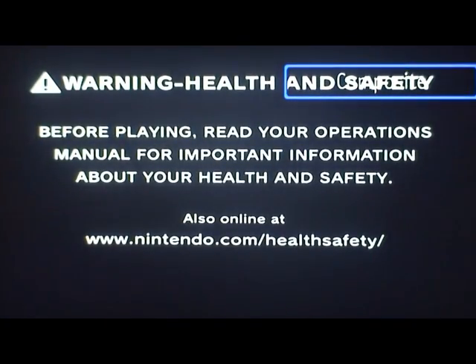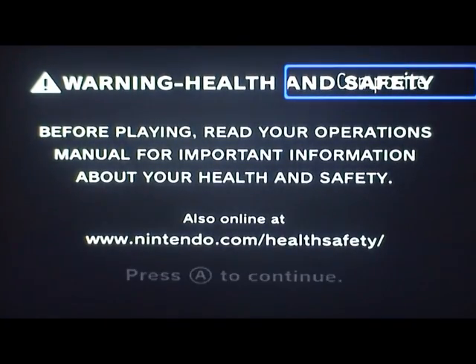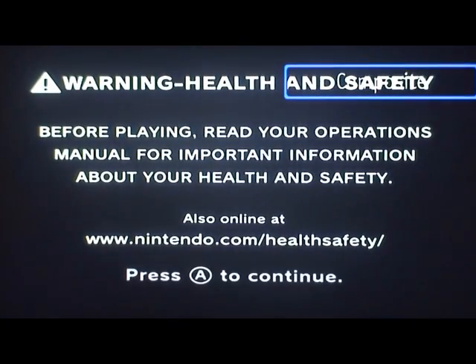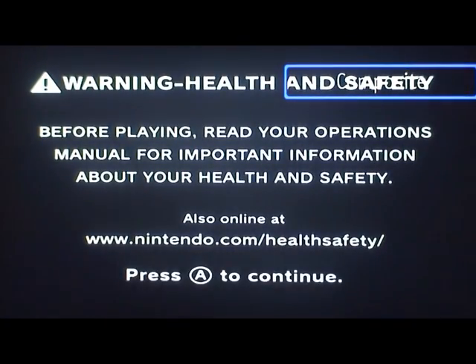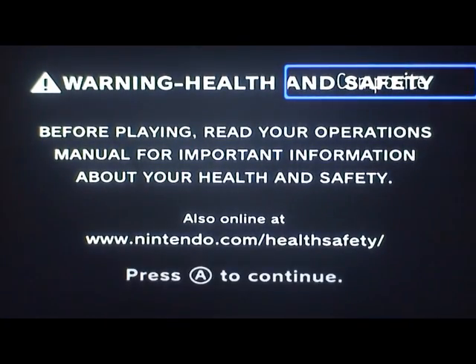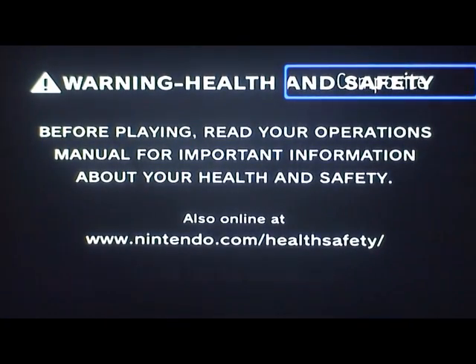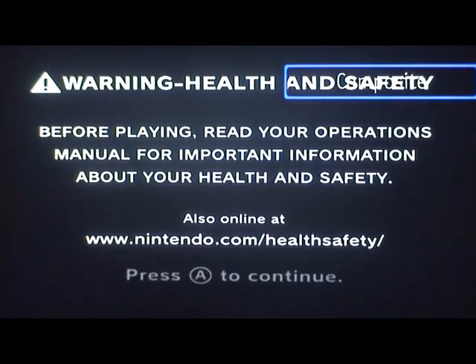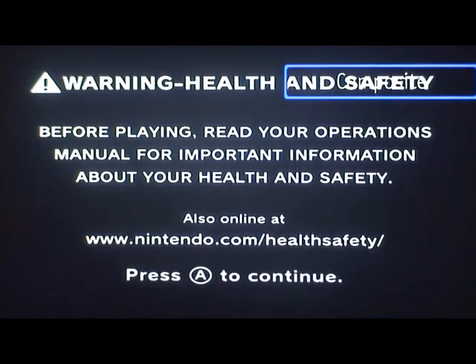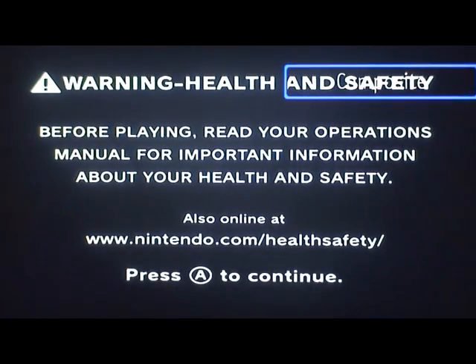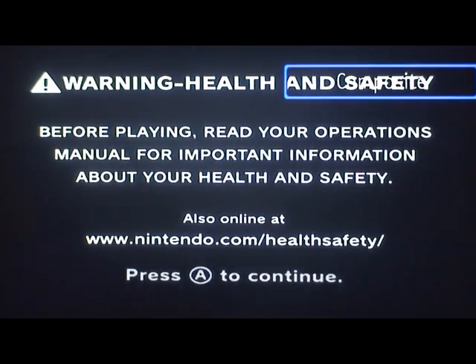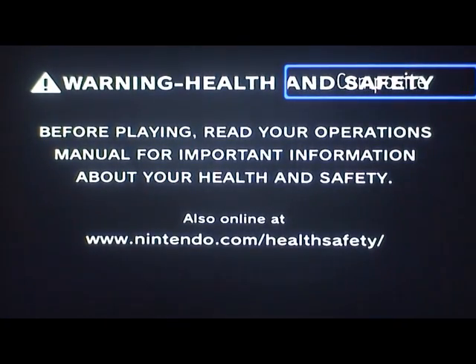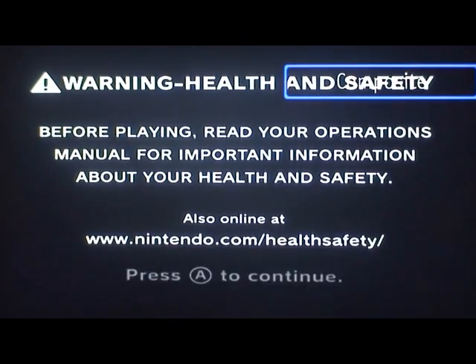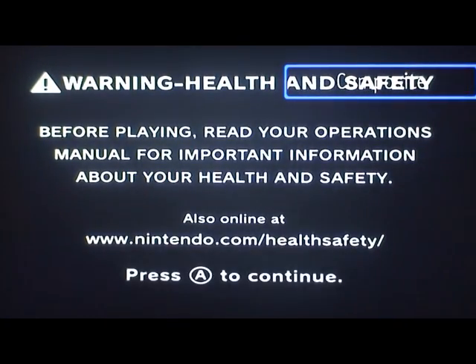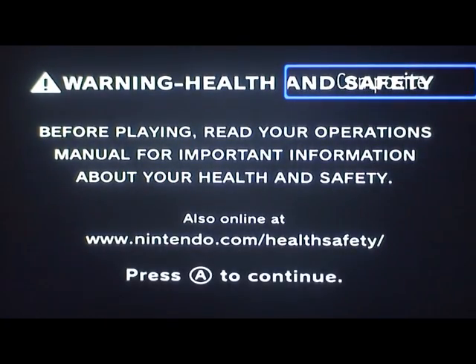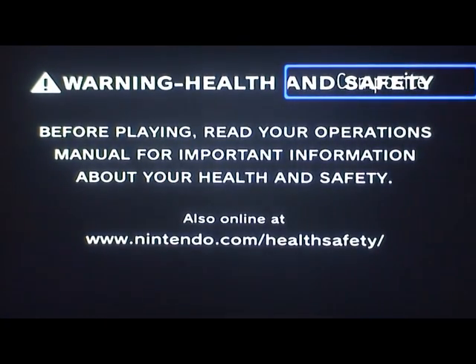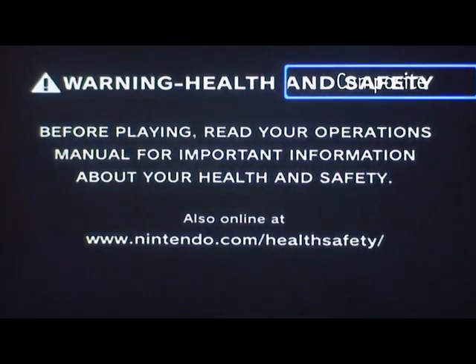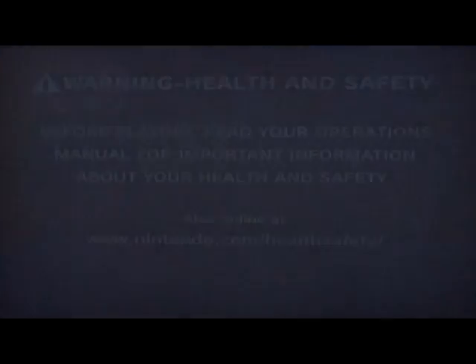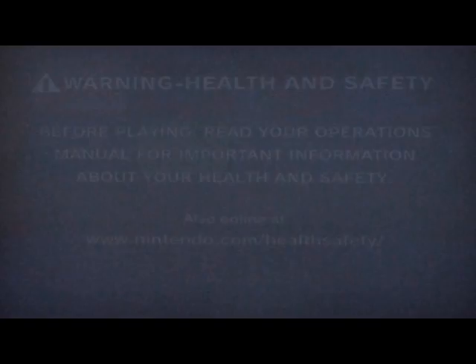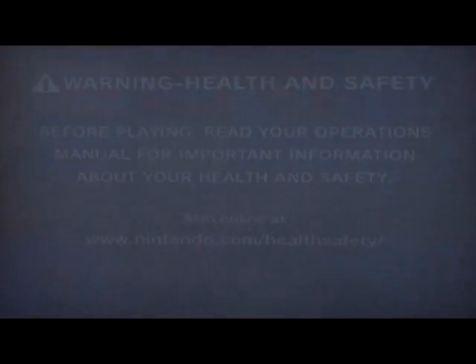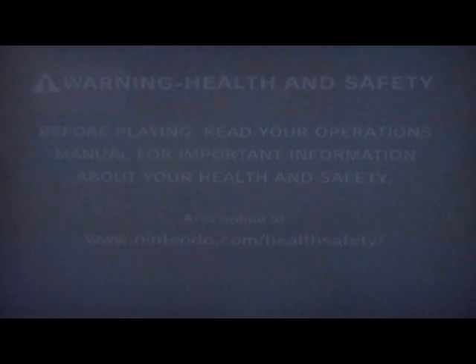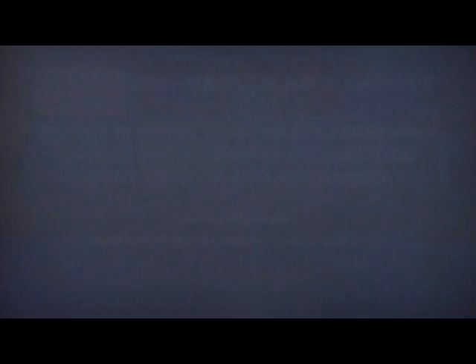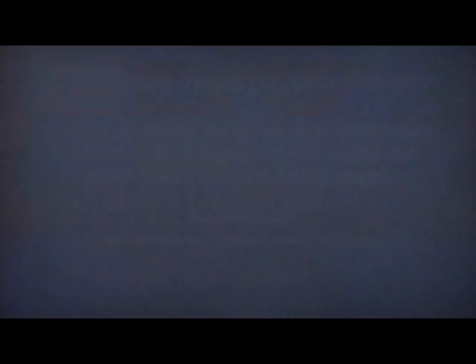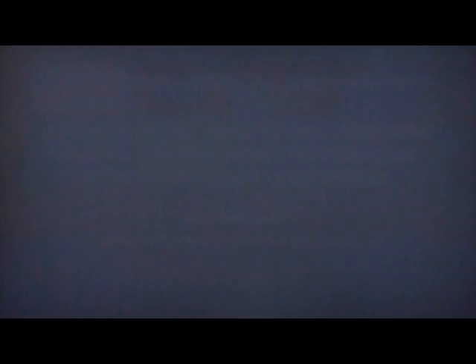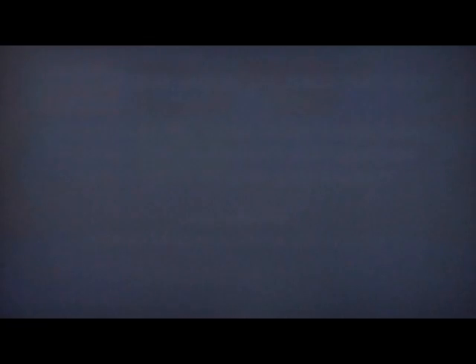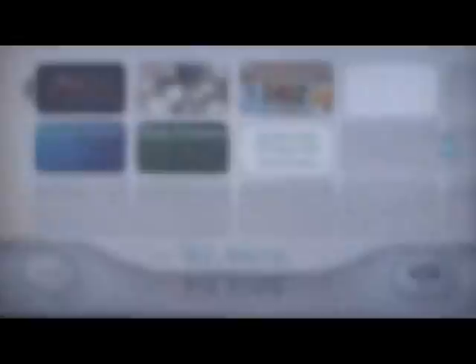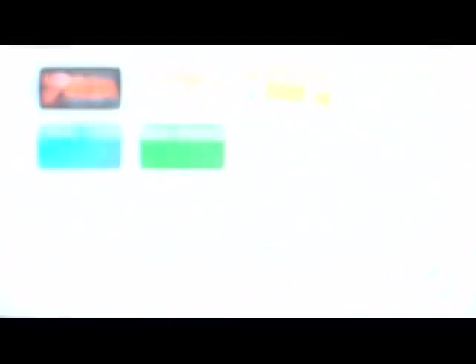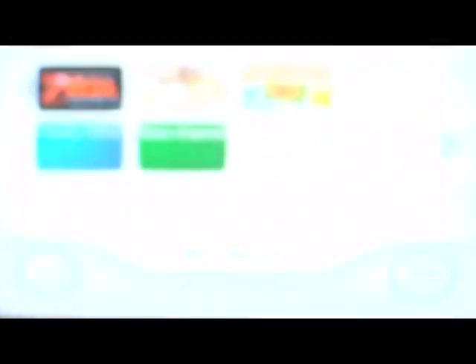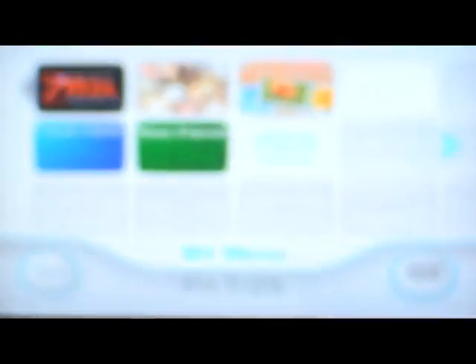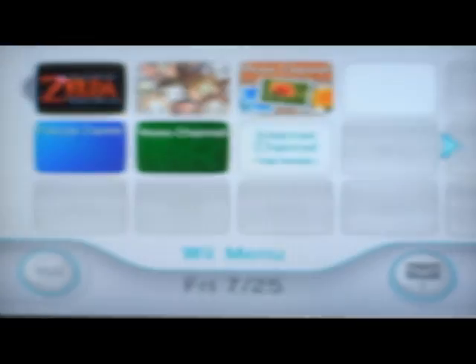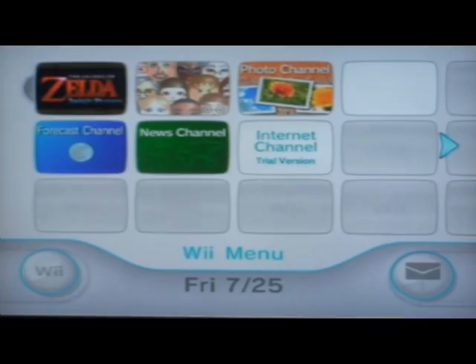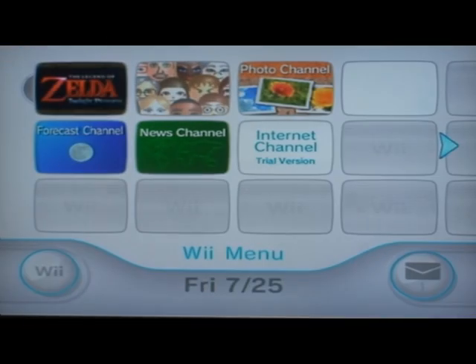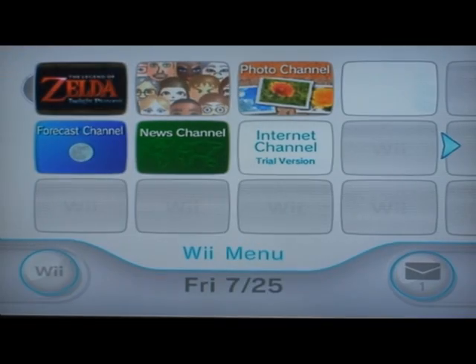Hello everyone, welcome to the second part of the WeBrew Pack Gen tutorial. Here we're going to show you how to install the Twilight hack.